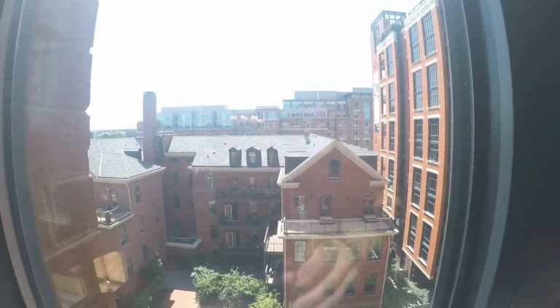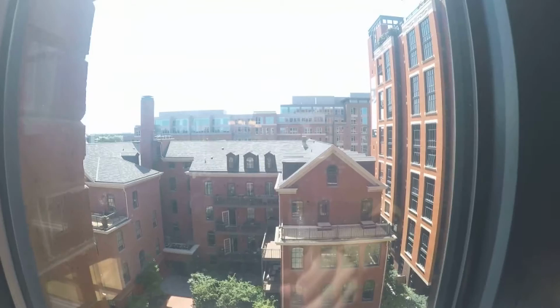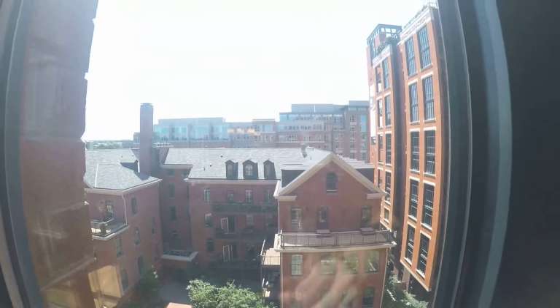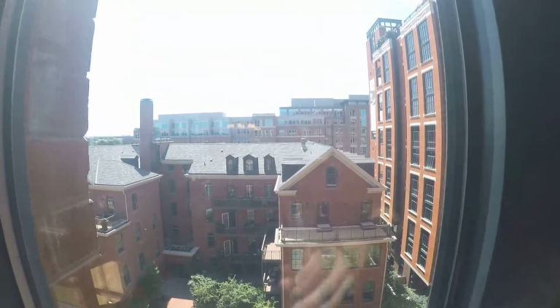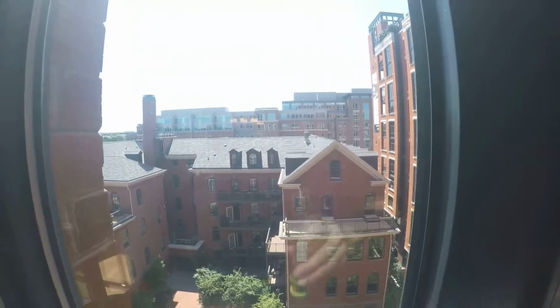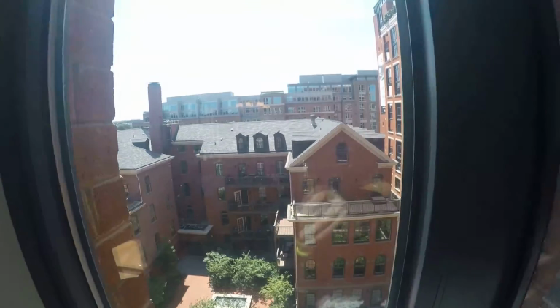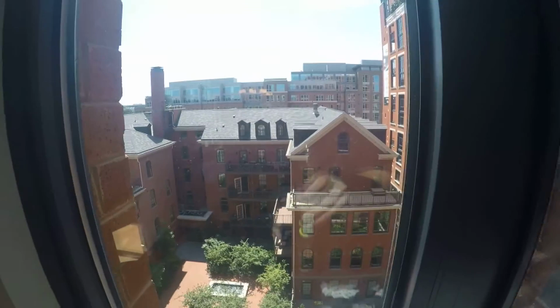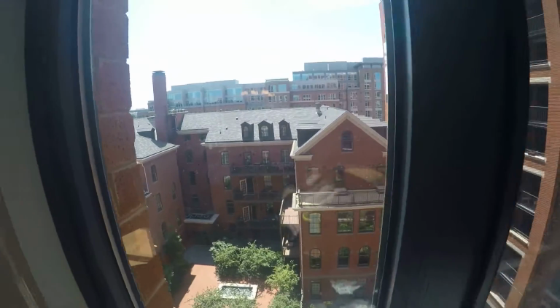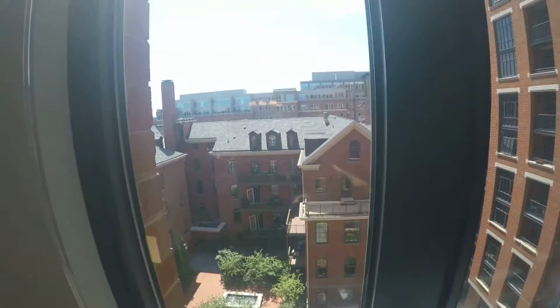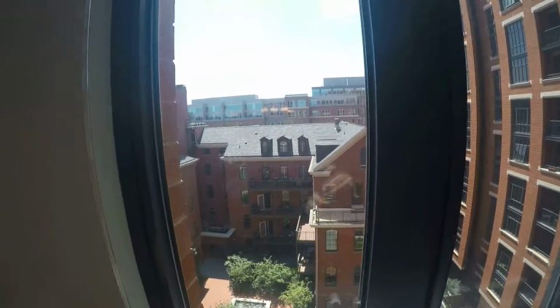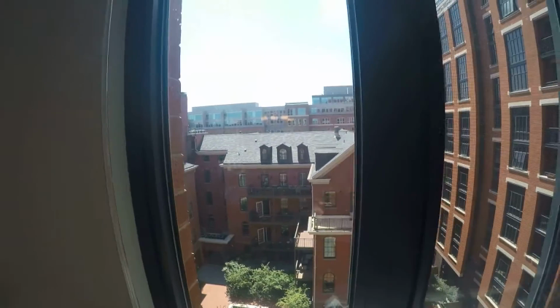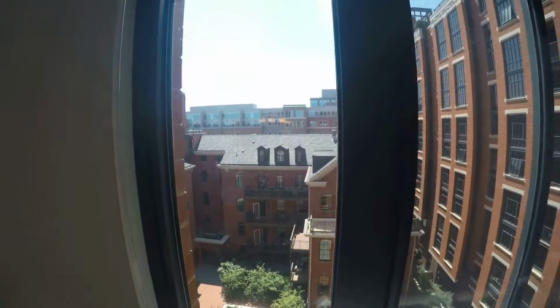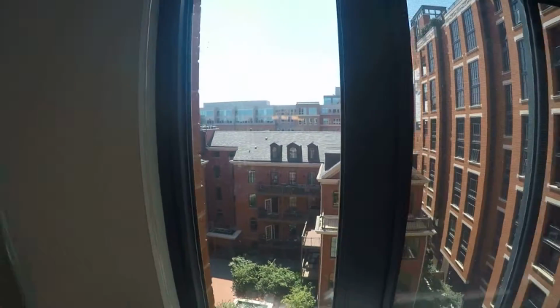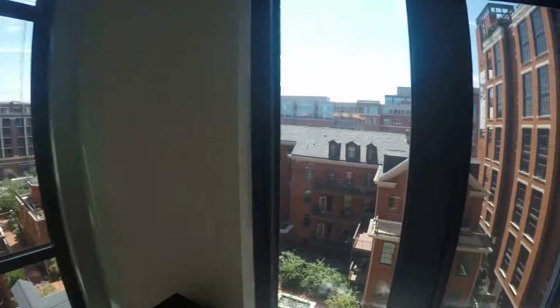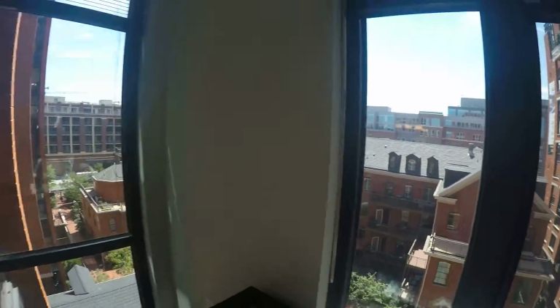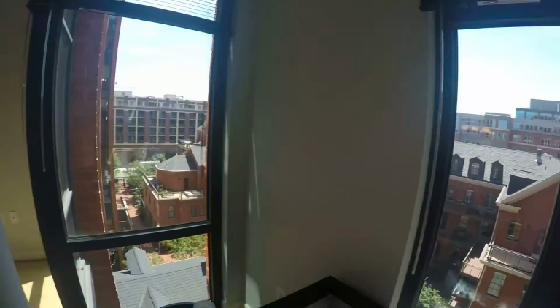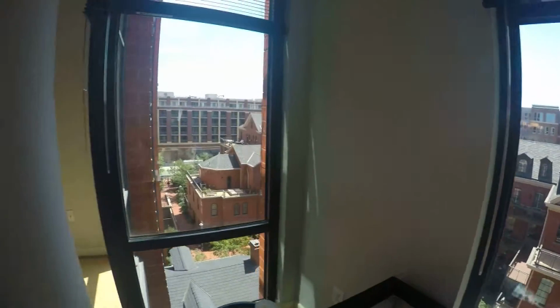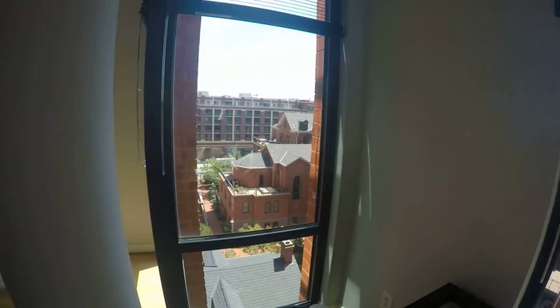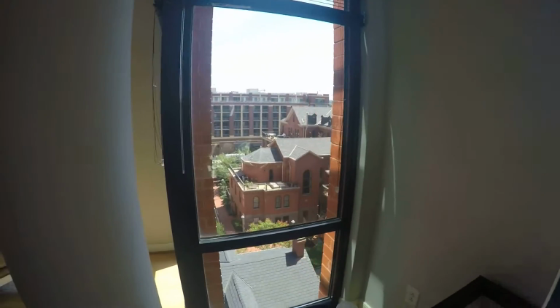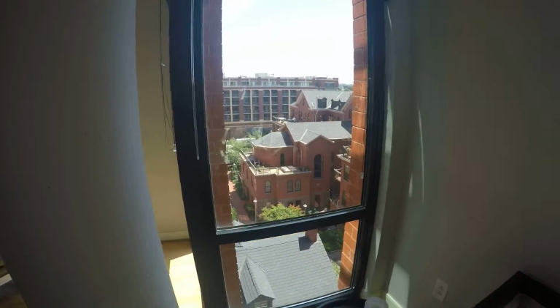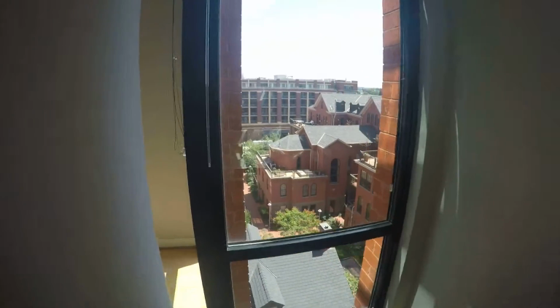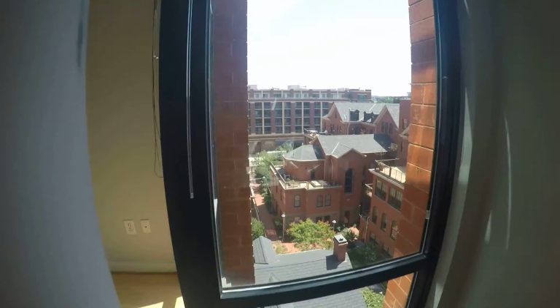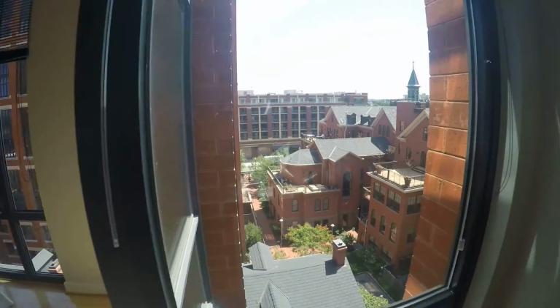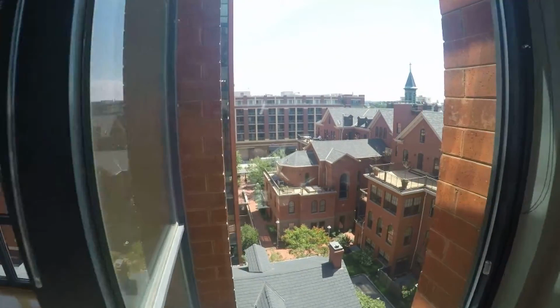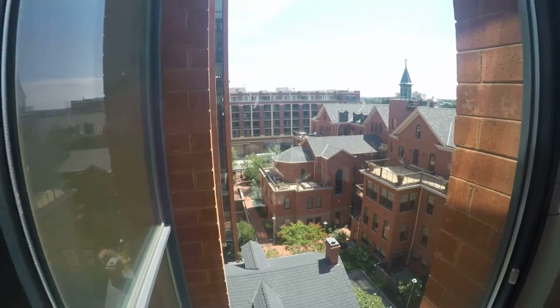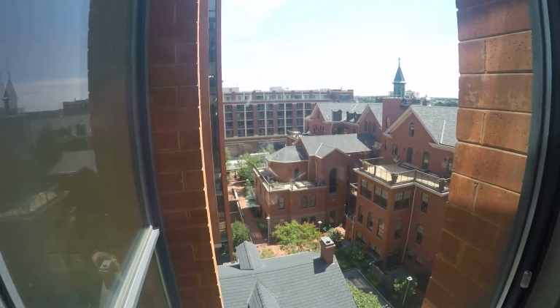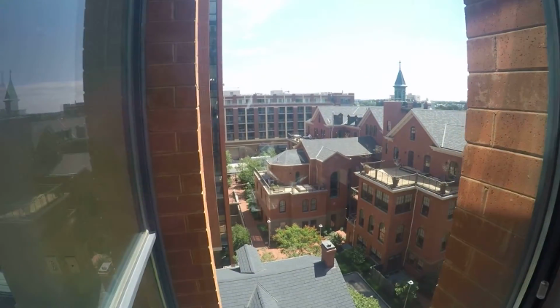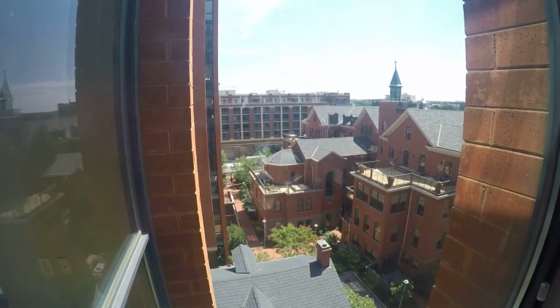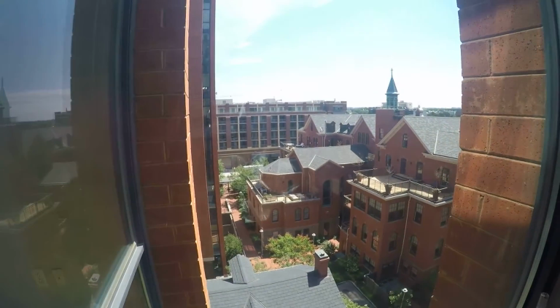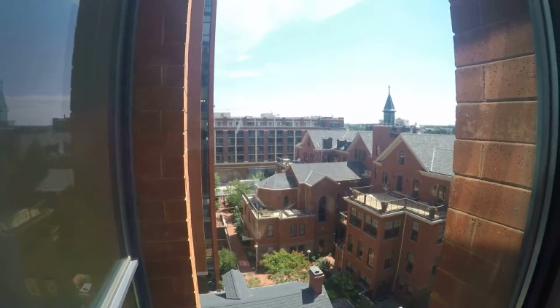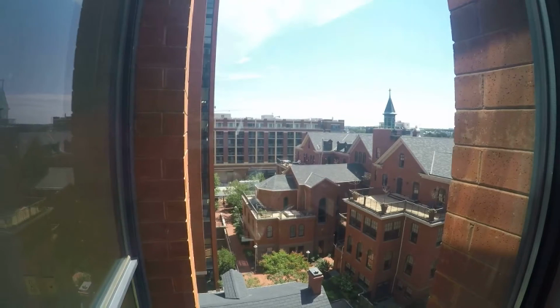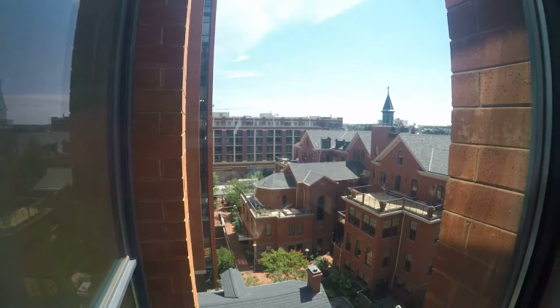You guys can see some of the views — I know it's kind of bright, but it's a gorgeous summer day here. Here's a better angle for you to see everything outside.